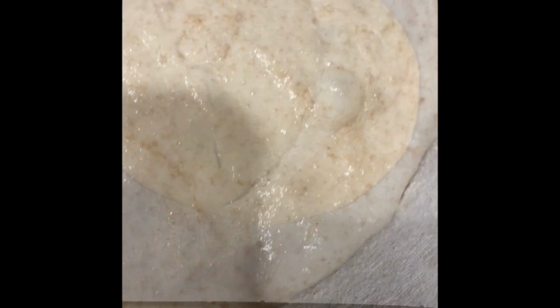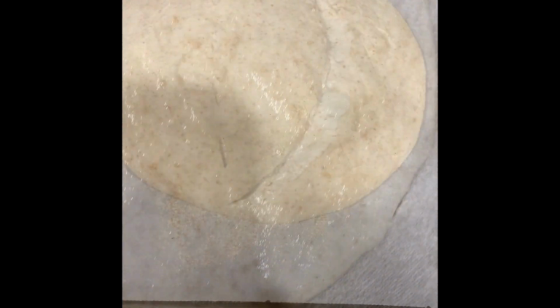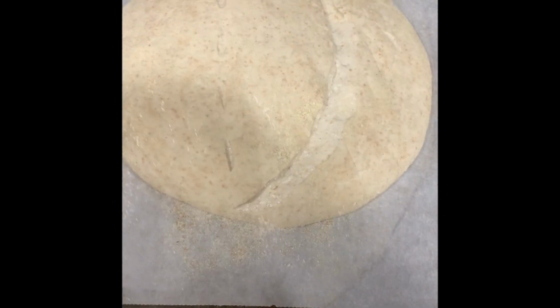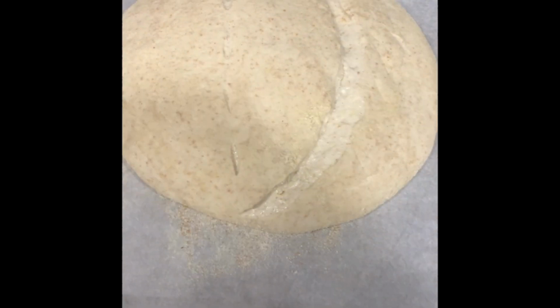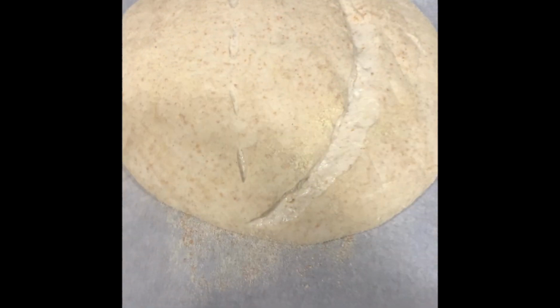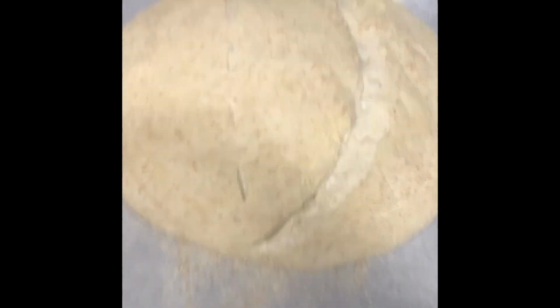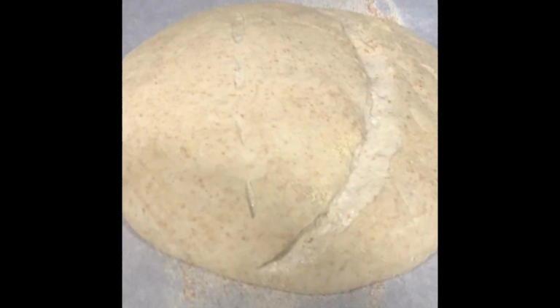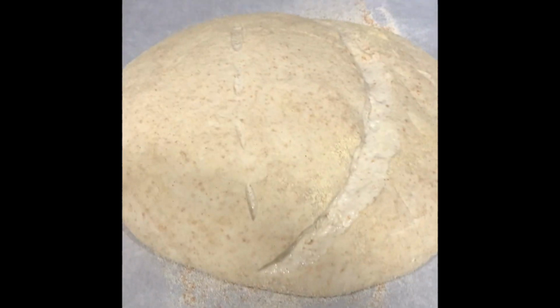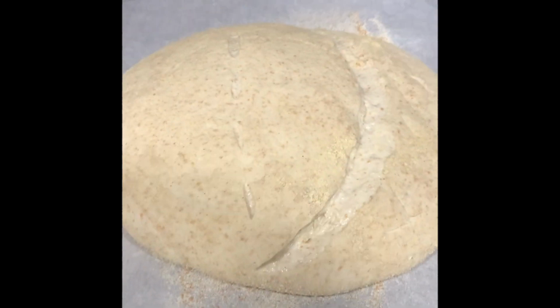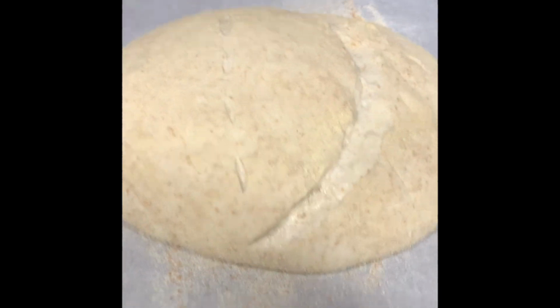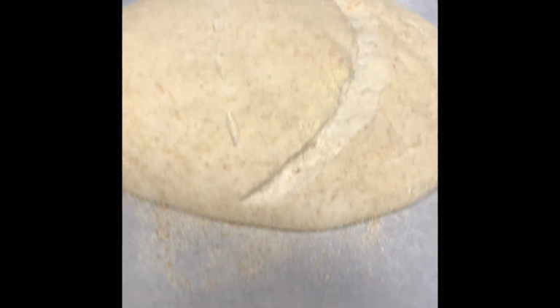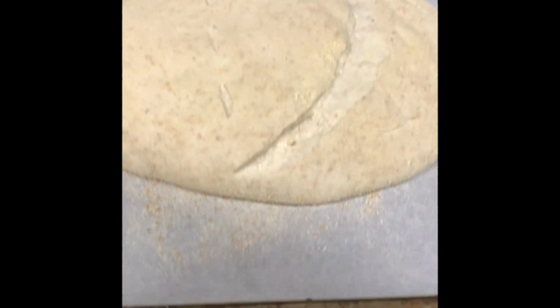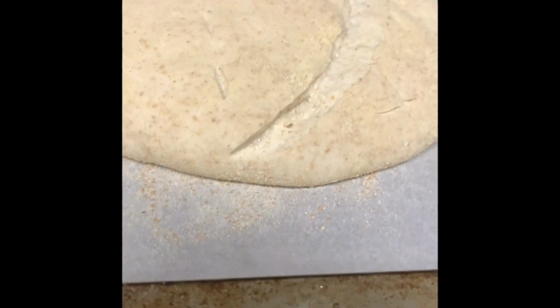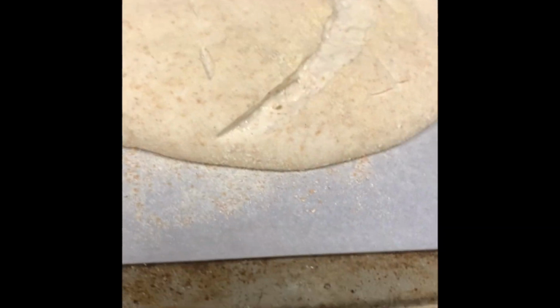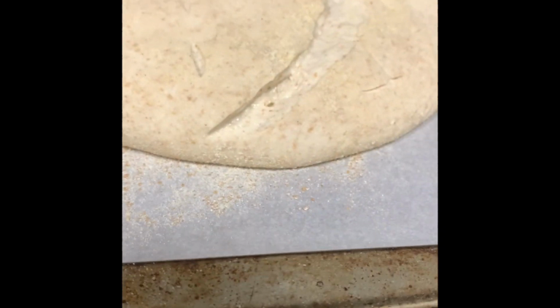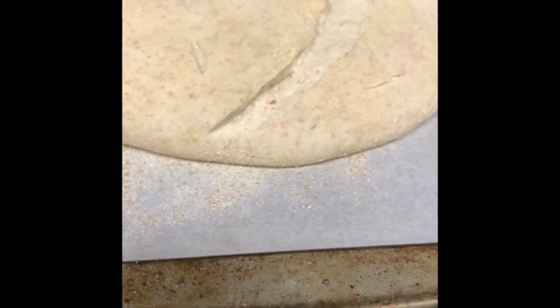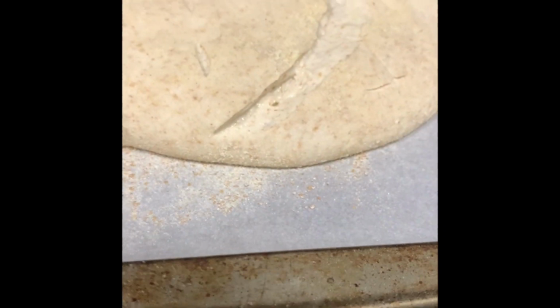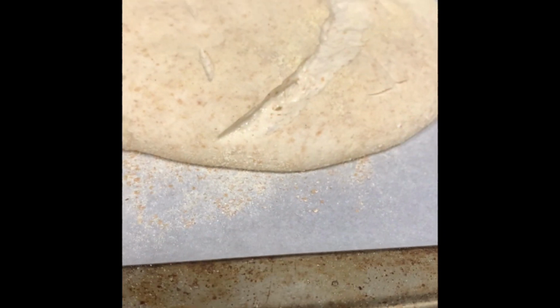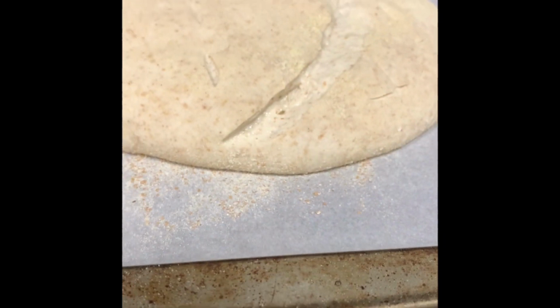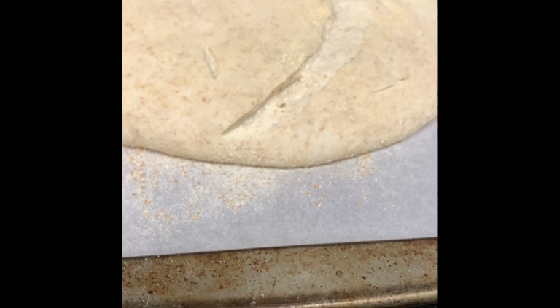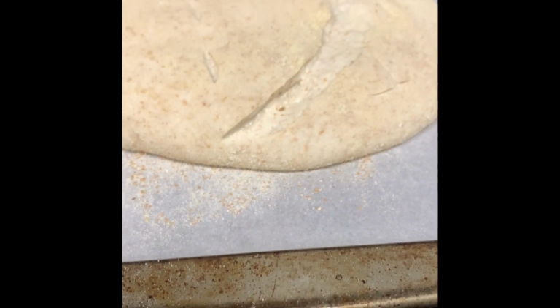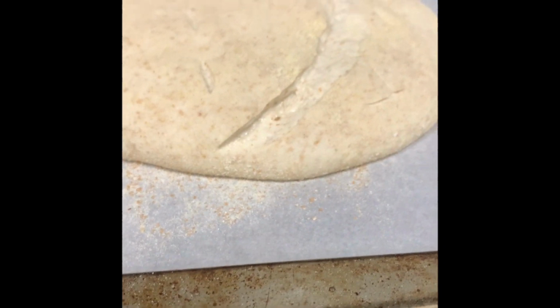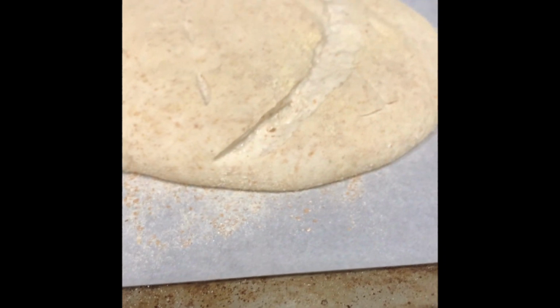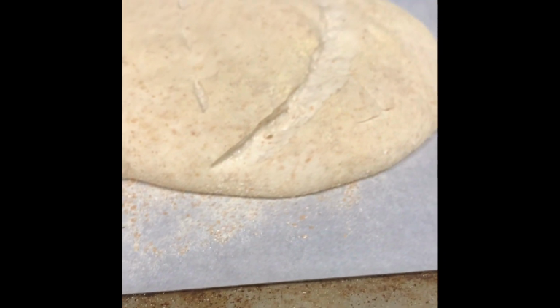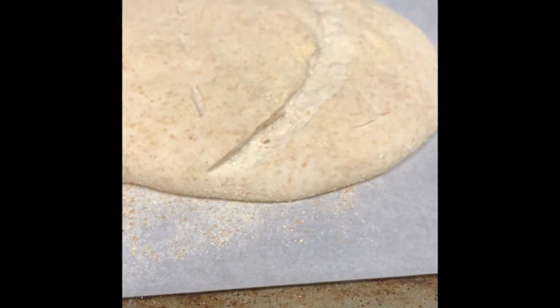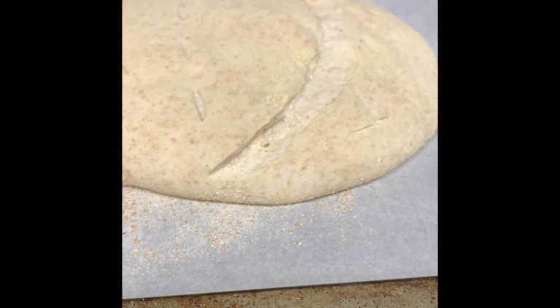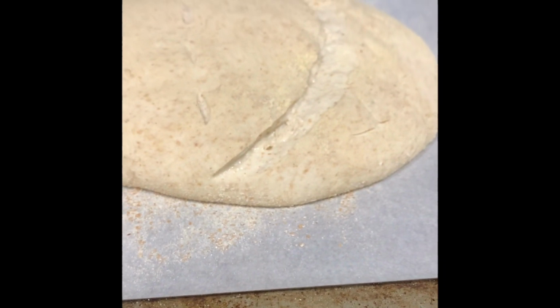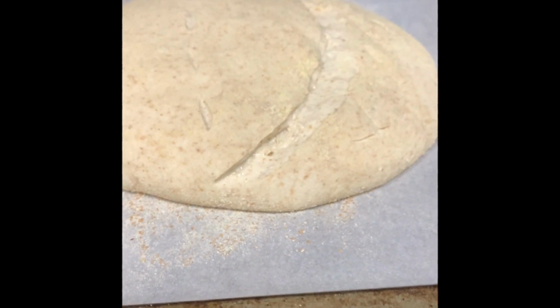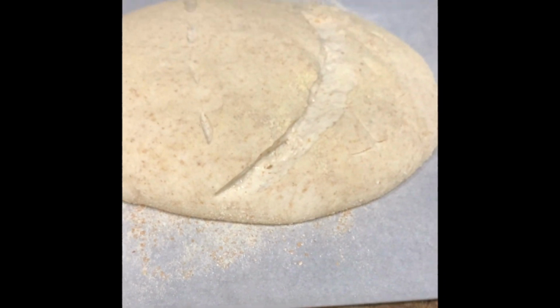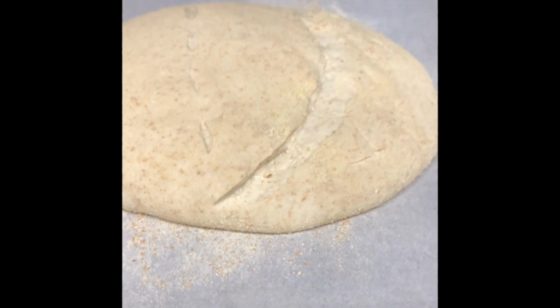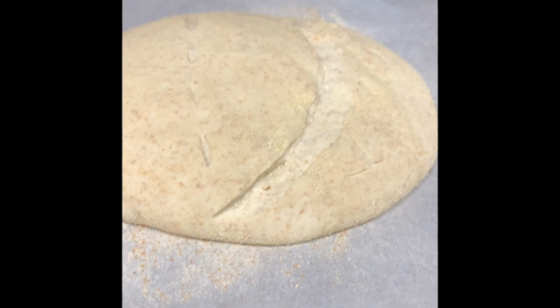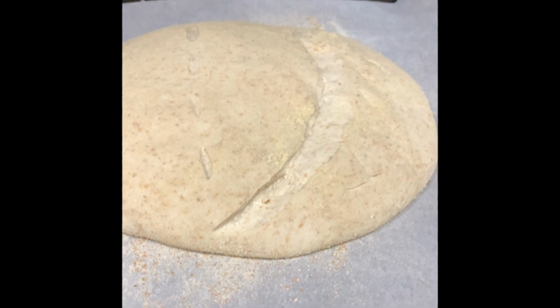It's kind of flat. How do you get it to hold its rounded shape?